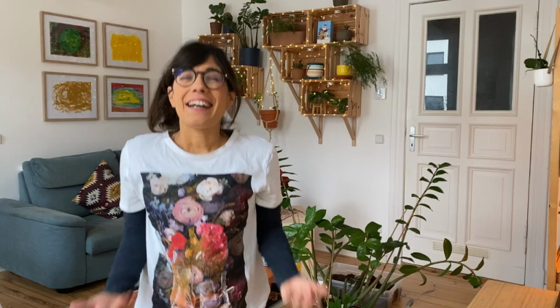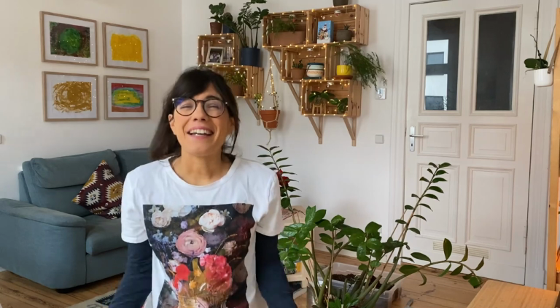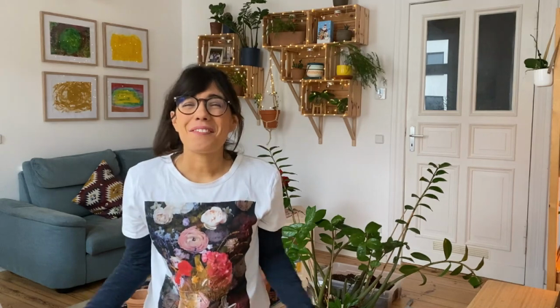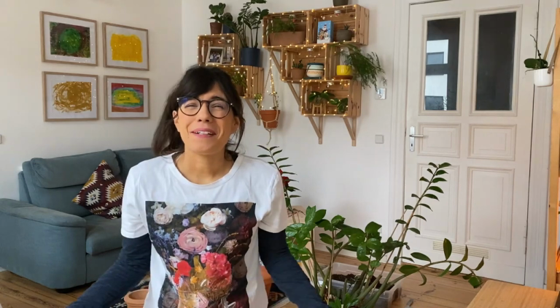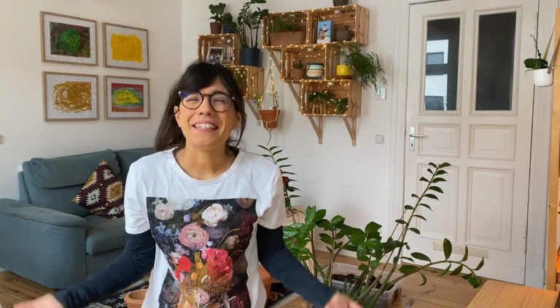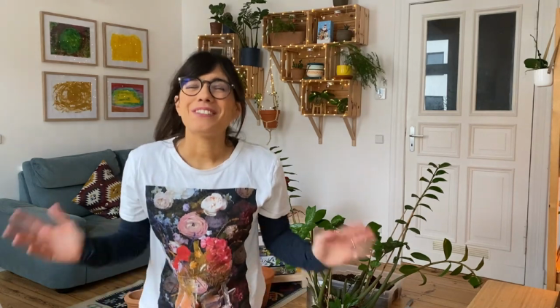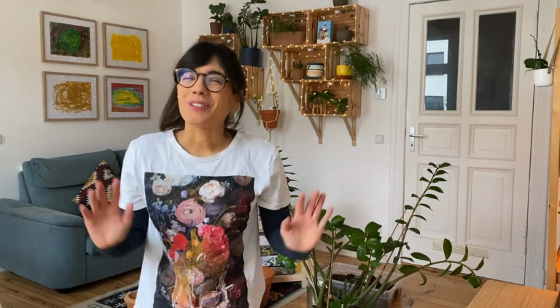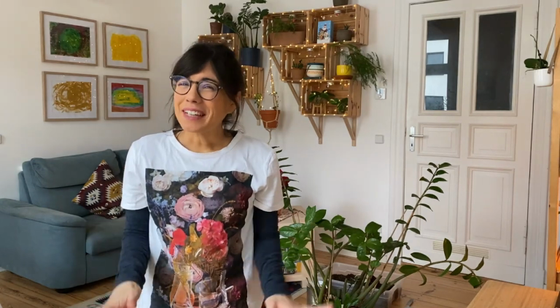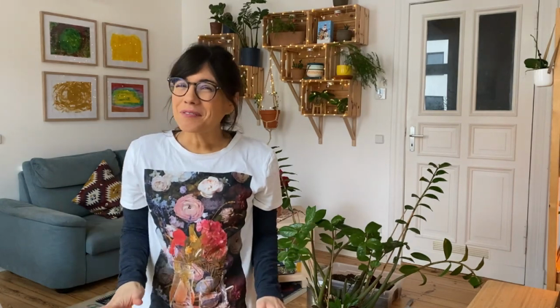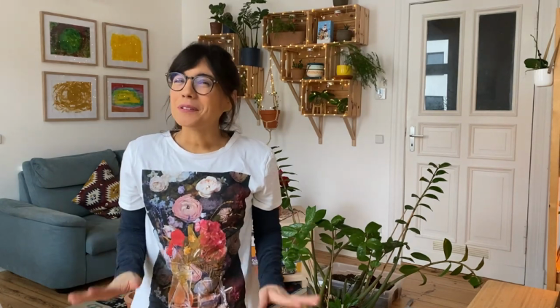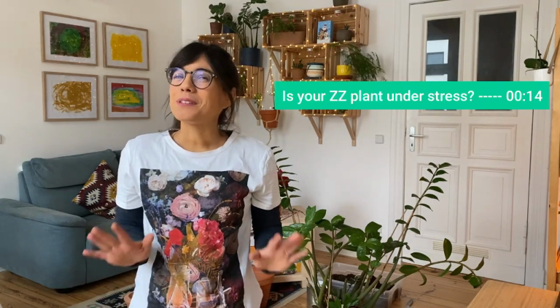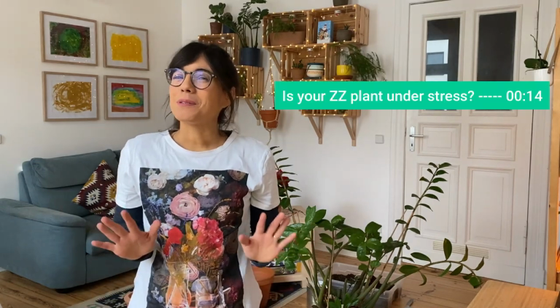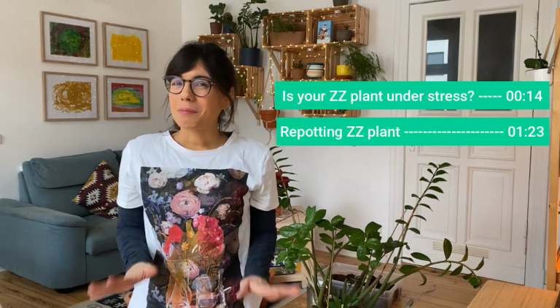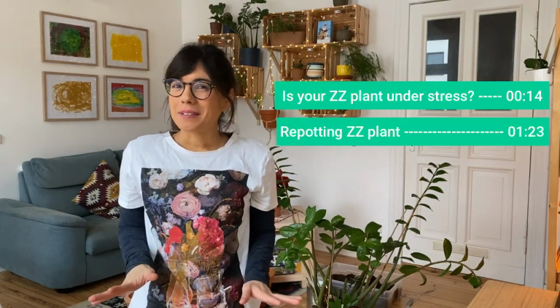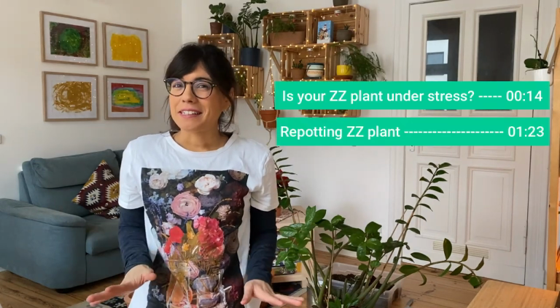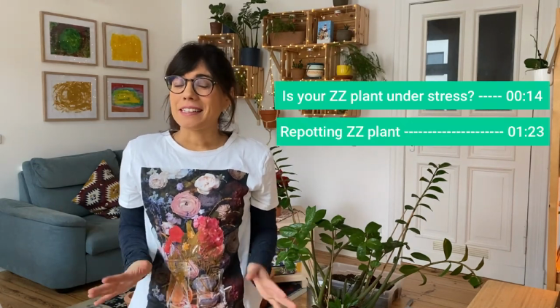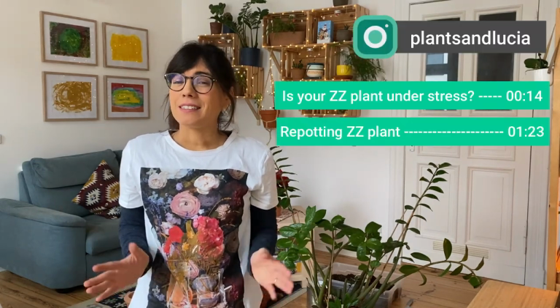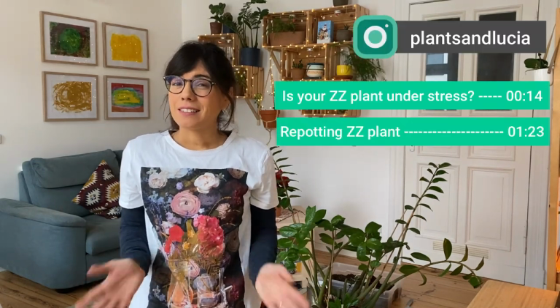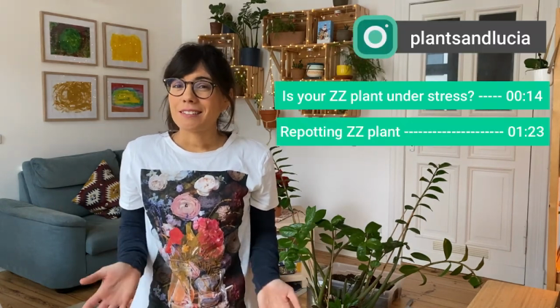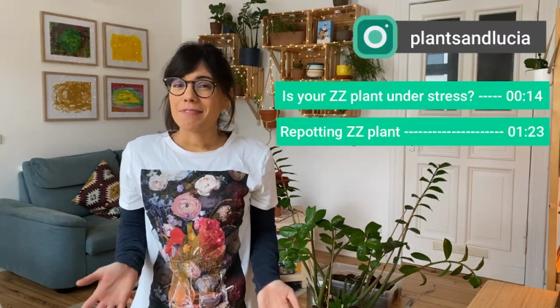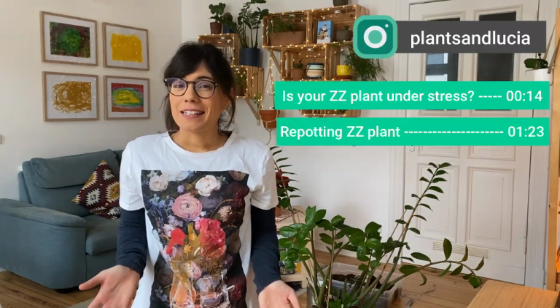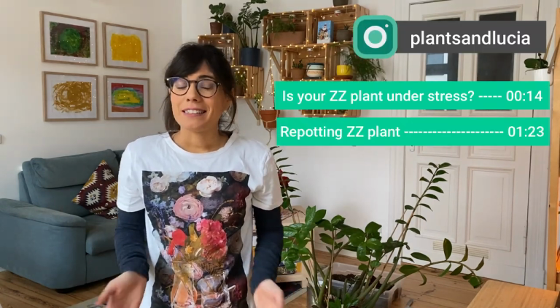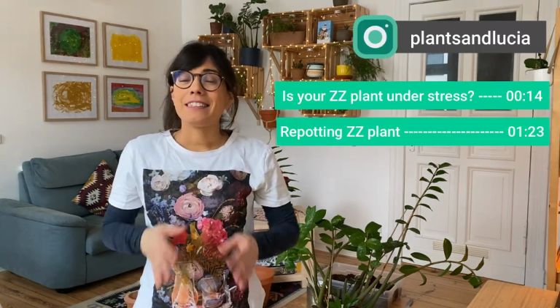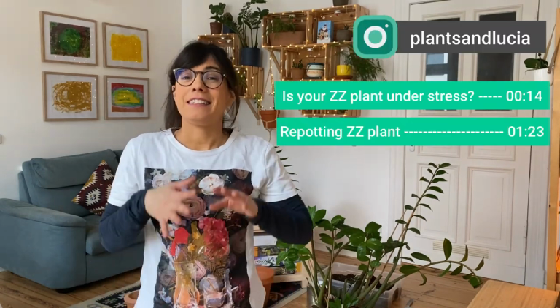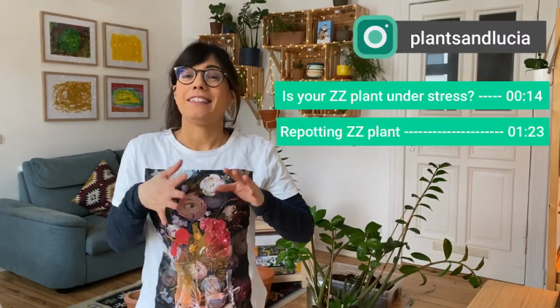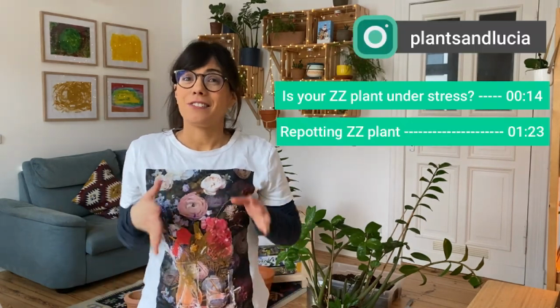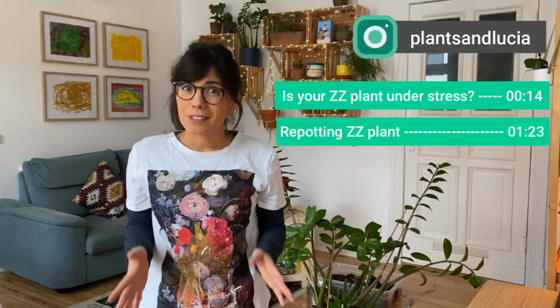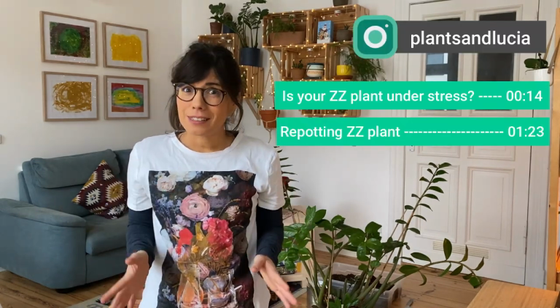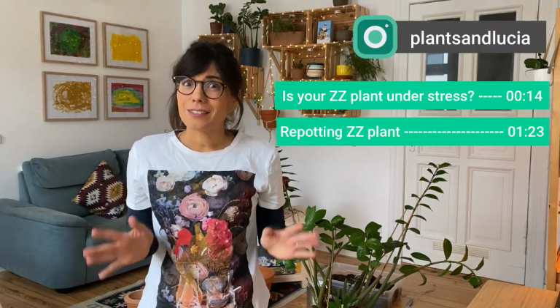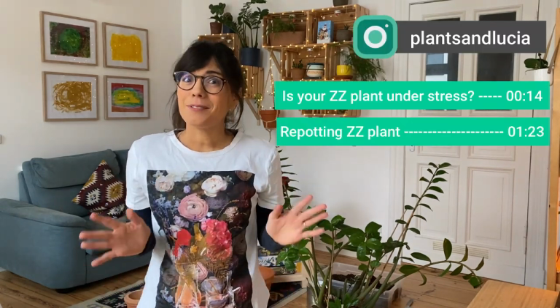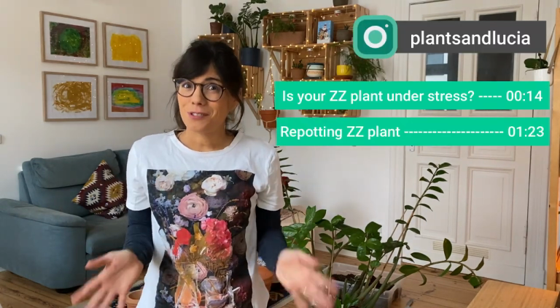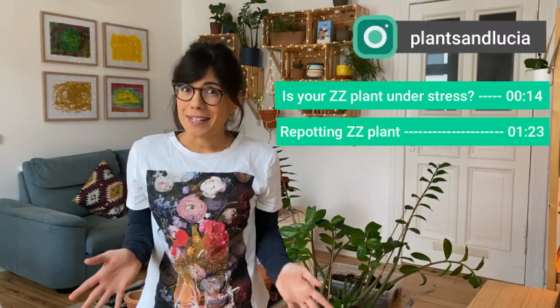Hi everybody! Today we're going to be repotting a ZZ plant that is in a lot of stress.